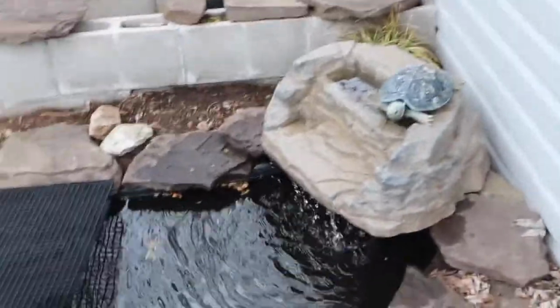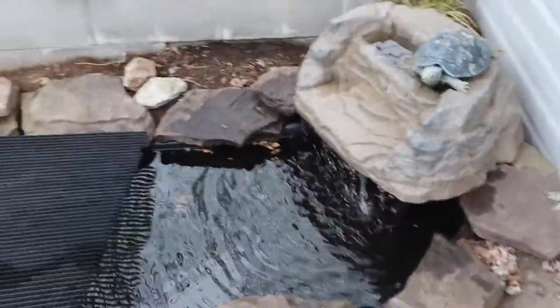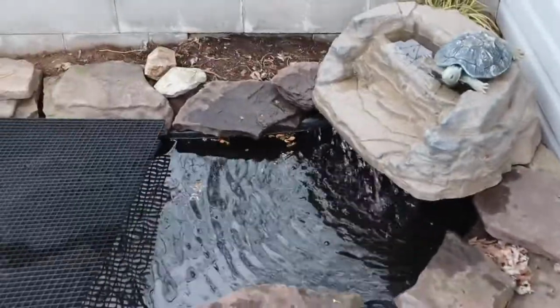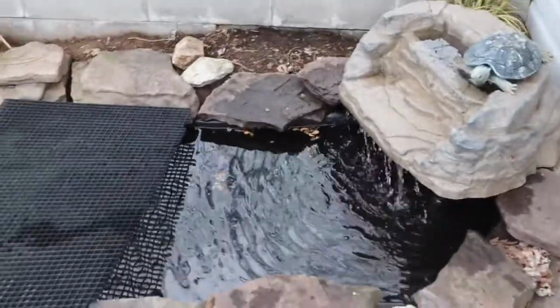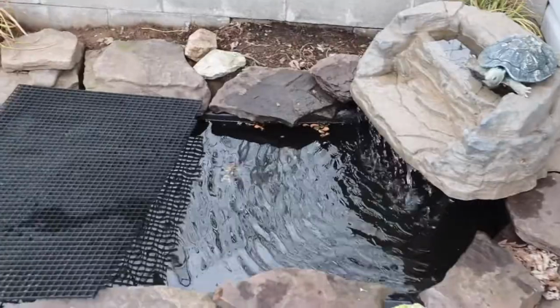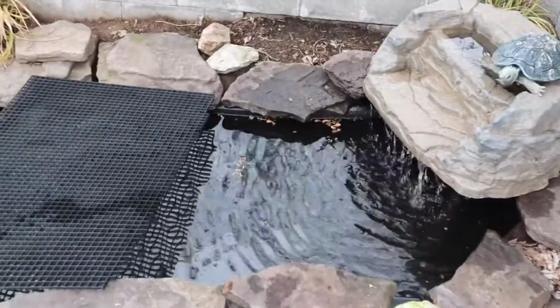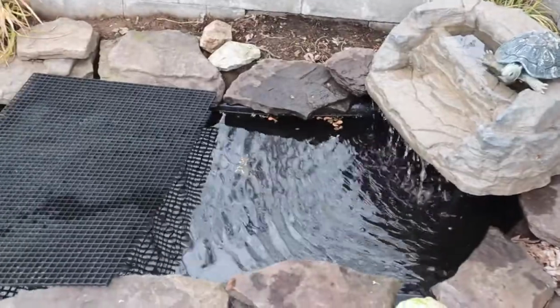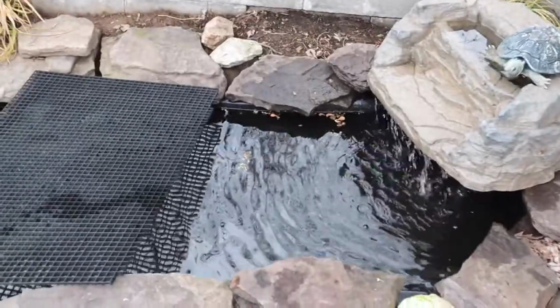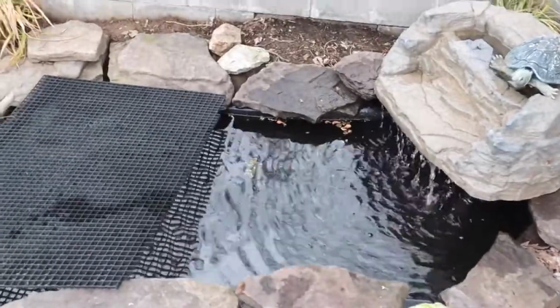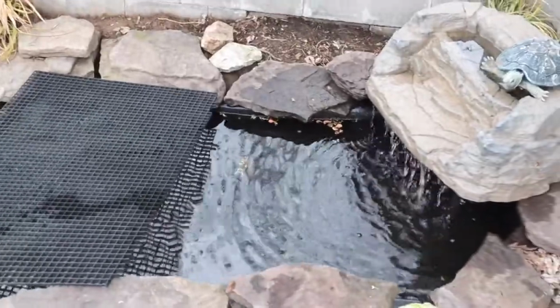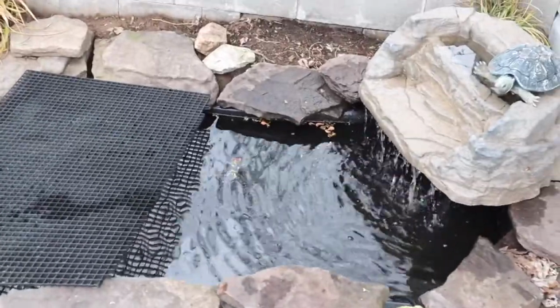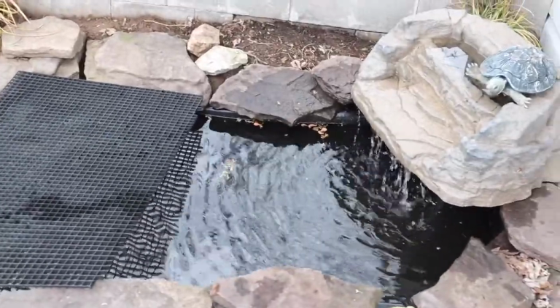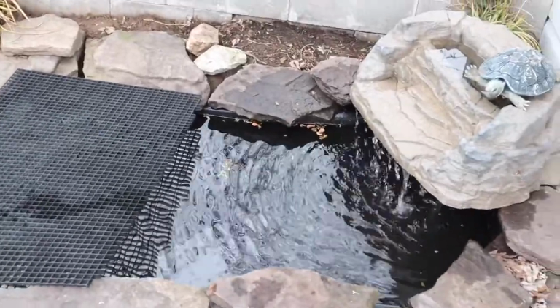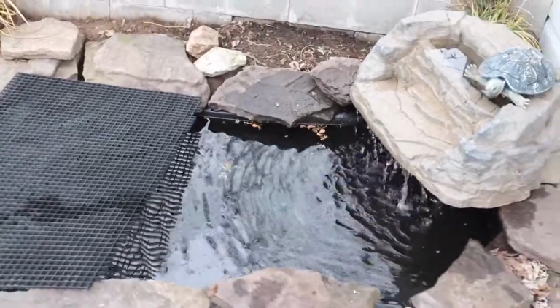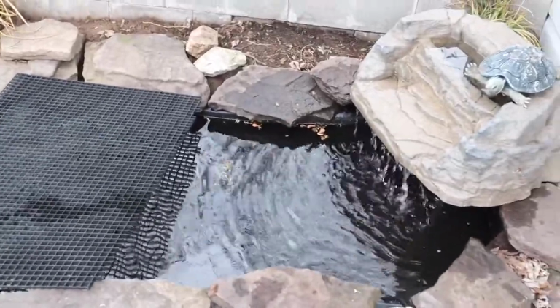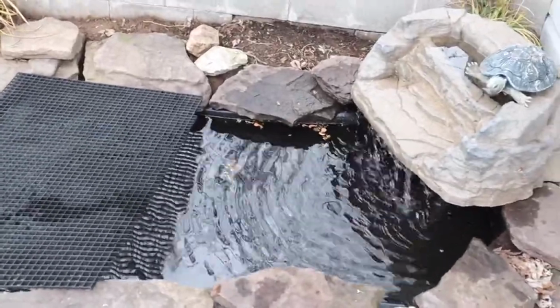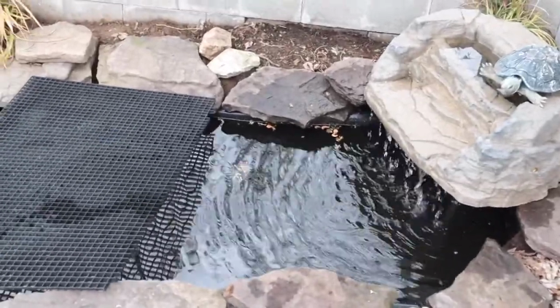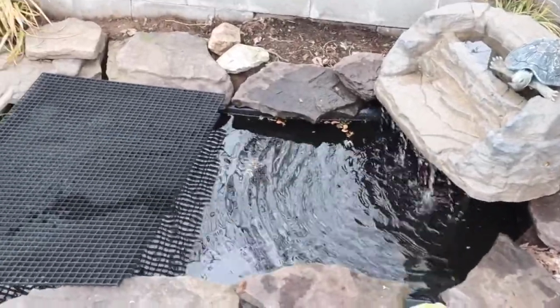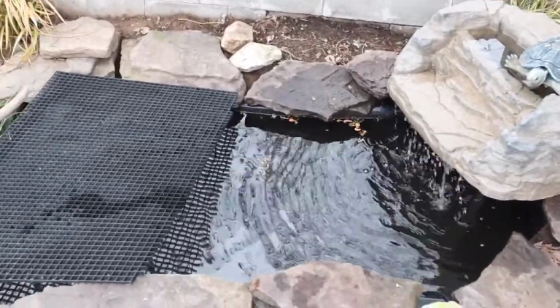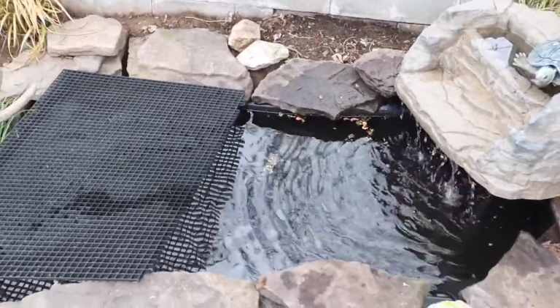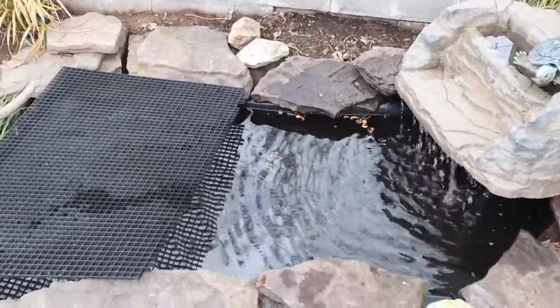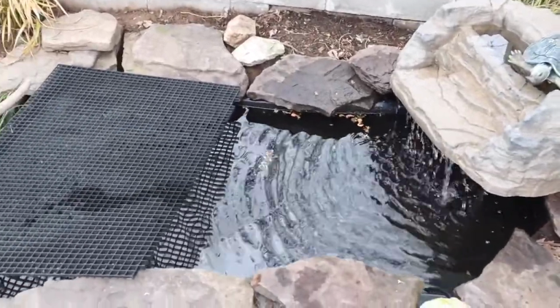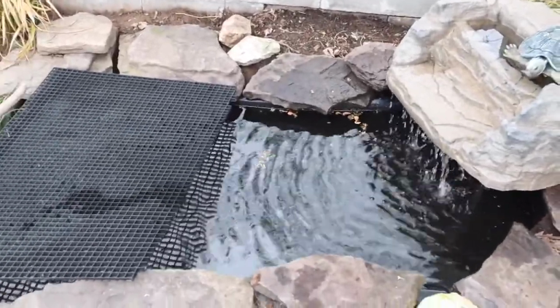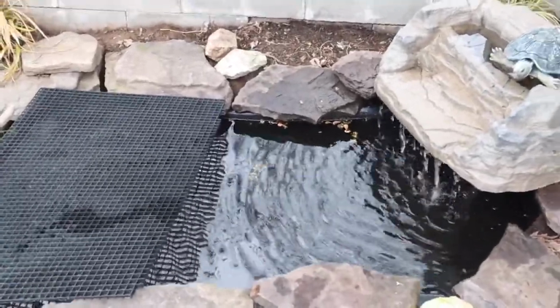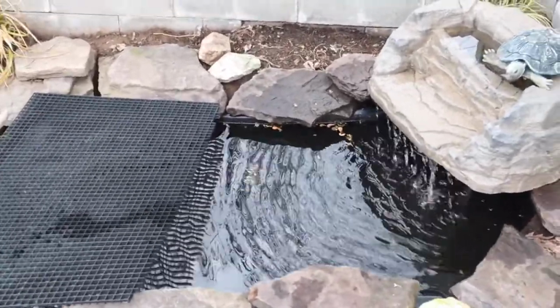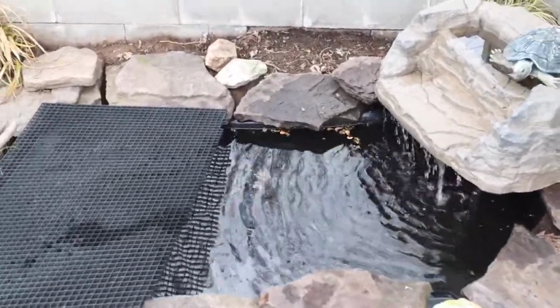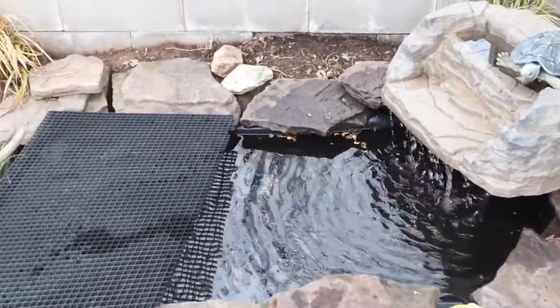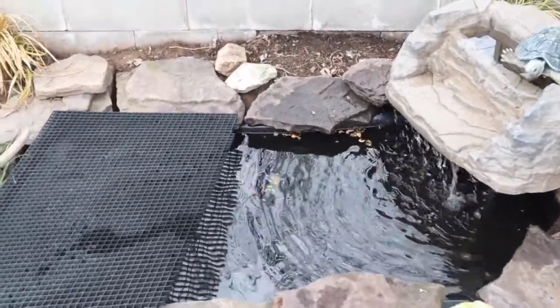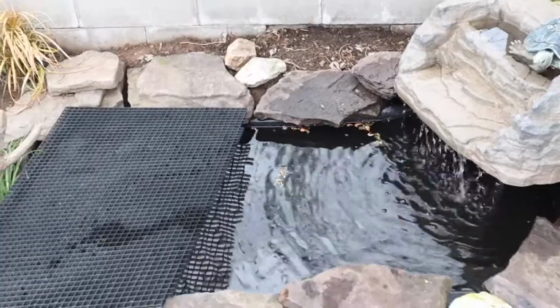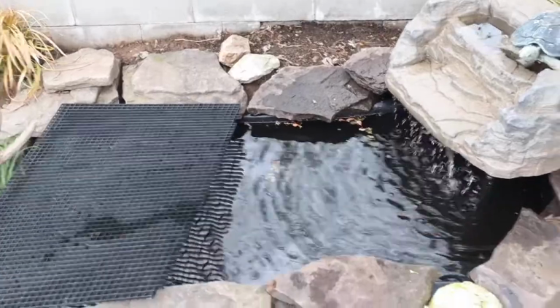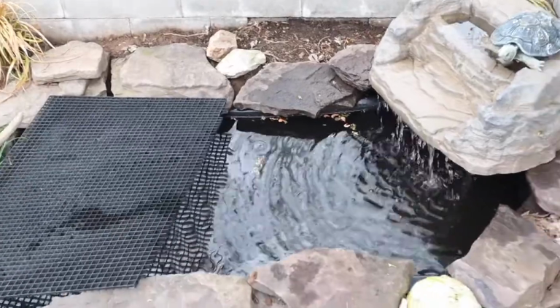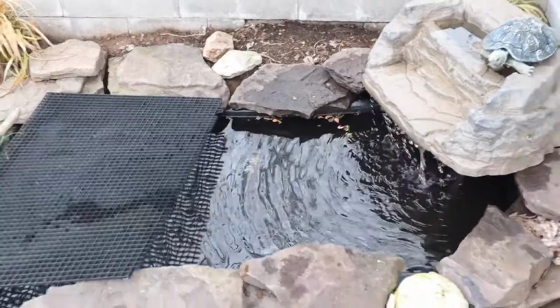I was able to go to my friend's house today — Backyard Tortoises, I'll leave a link — and they let me have some of their minnows and some of their small goldfish.